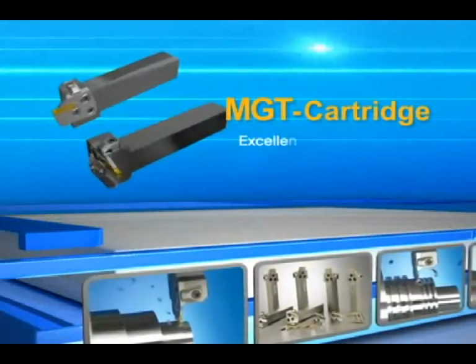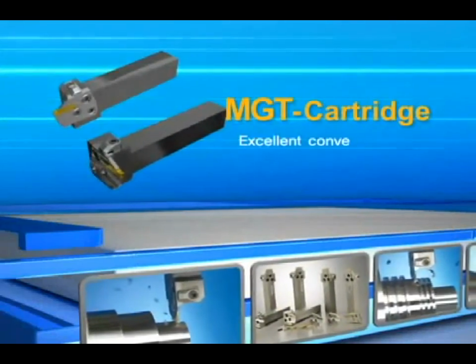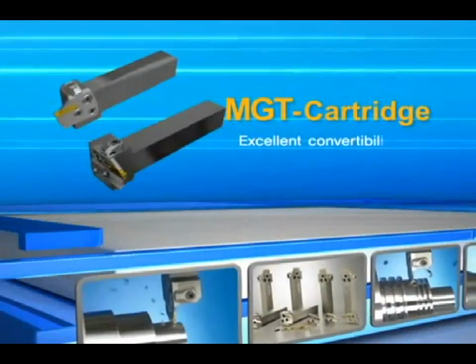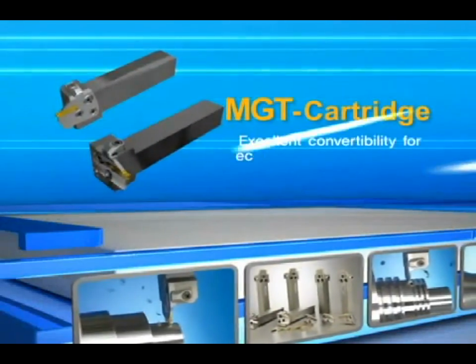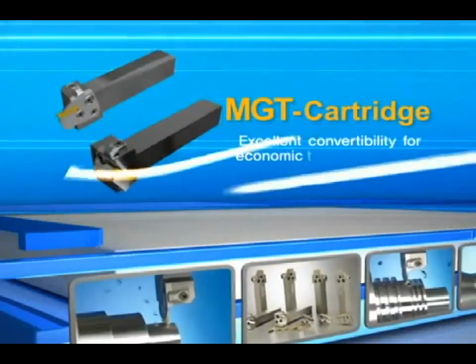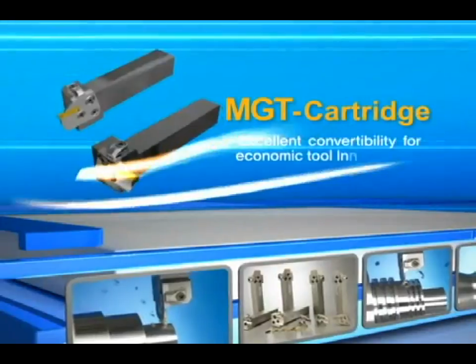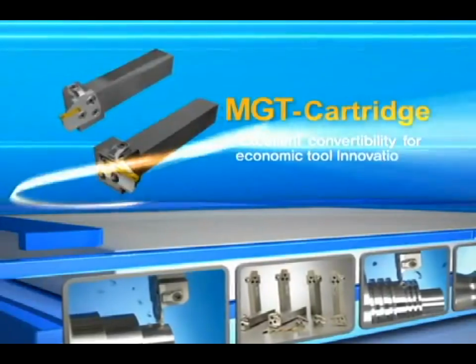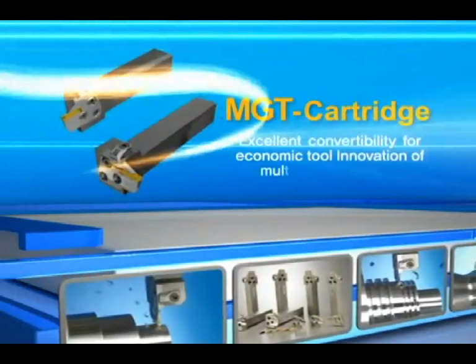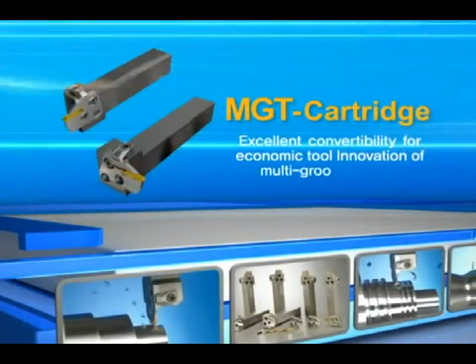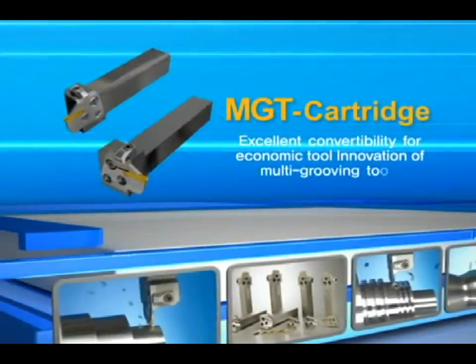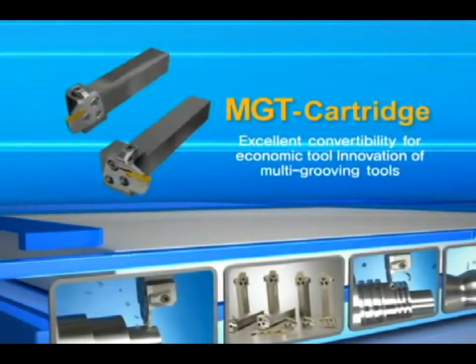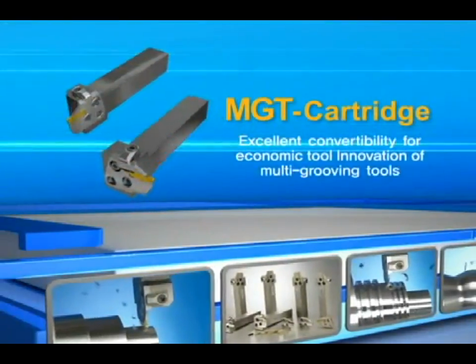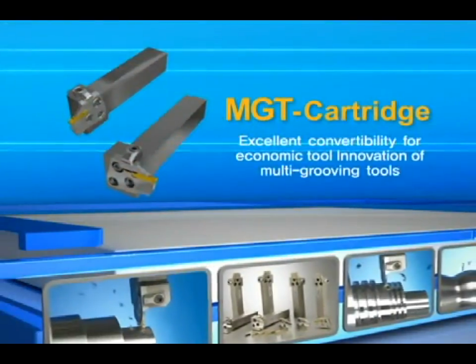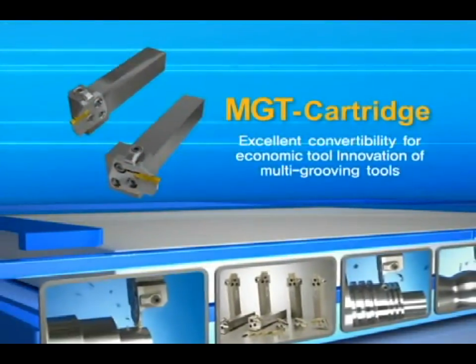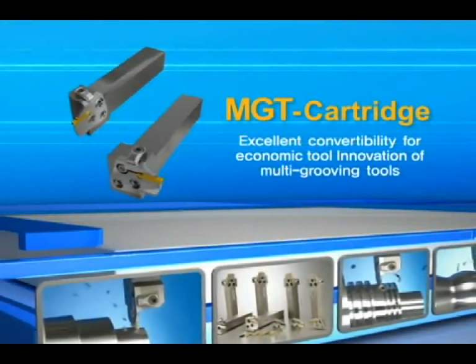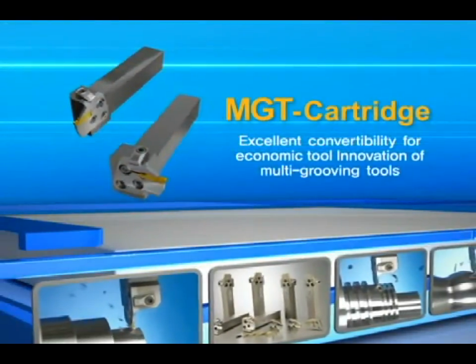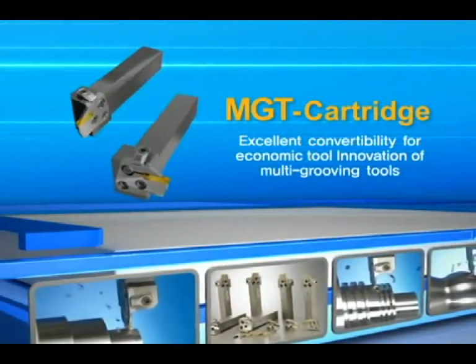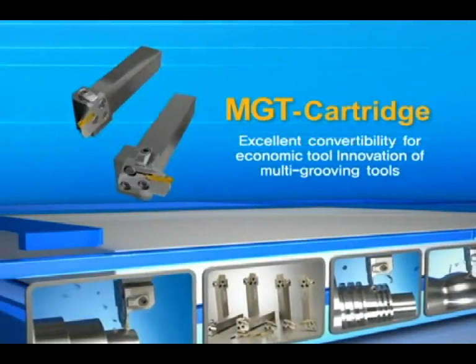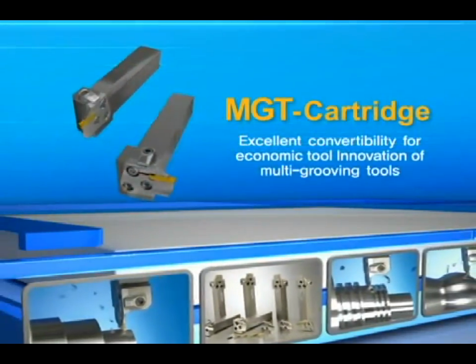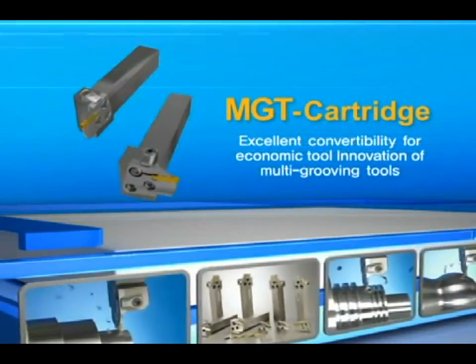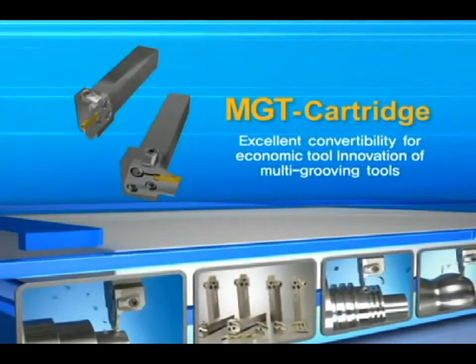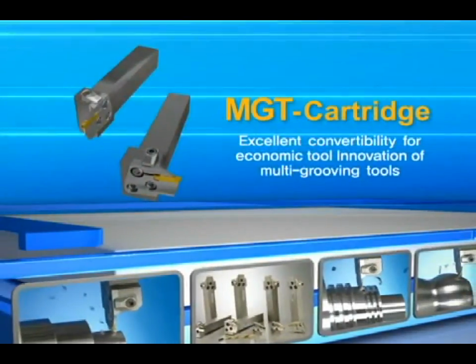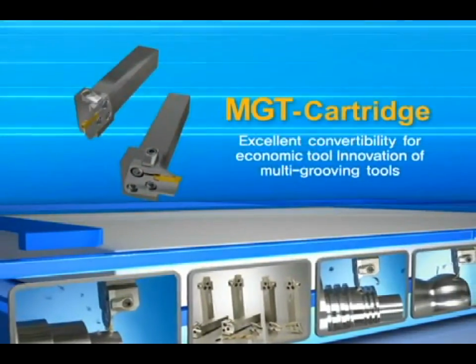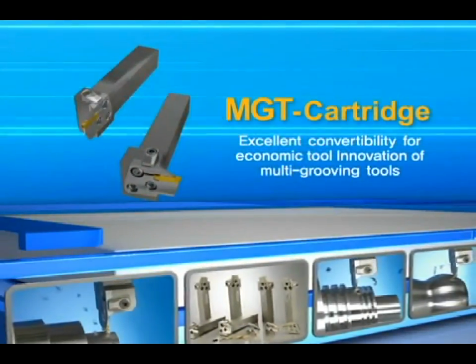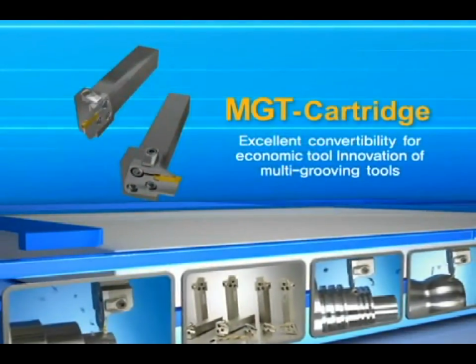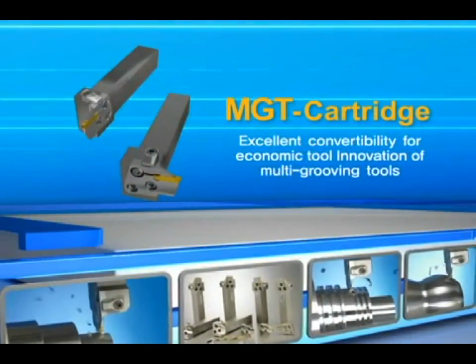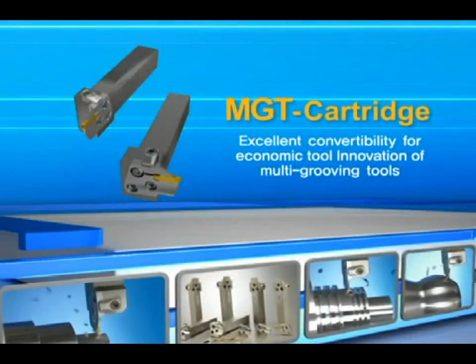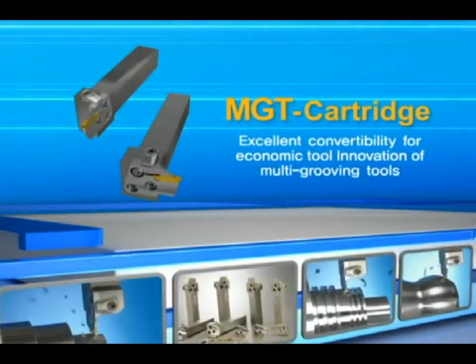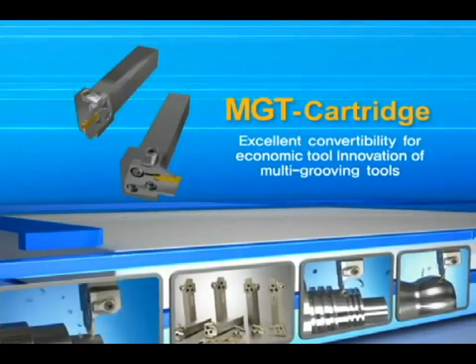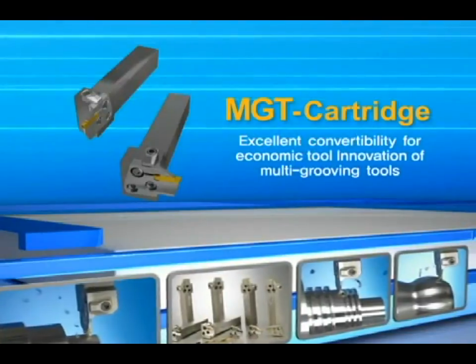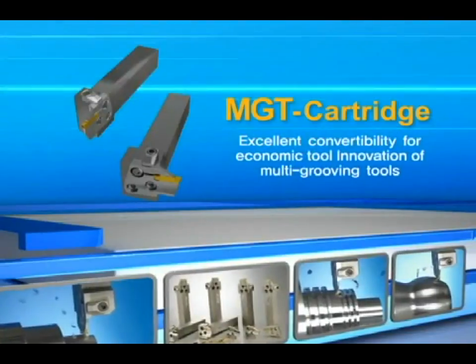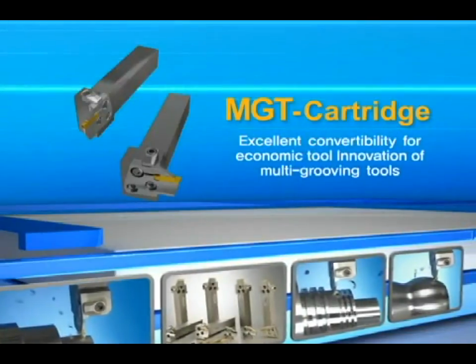Excellent convertibility with economics, innovation of multi-grooving tools — the Corloy MGT cartridge system.